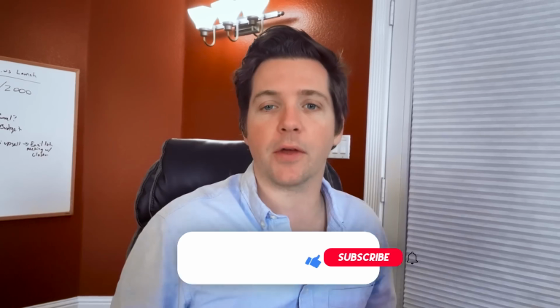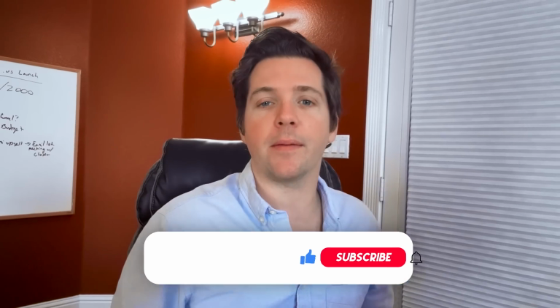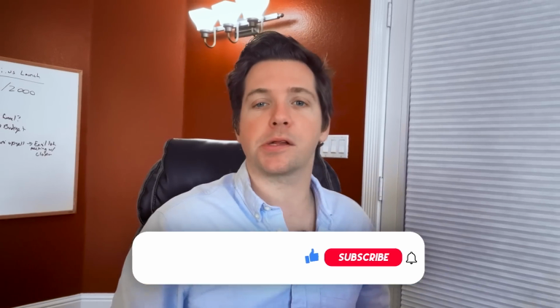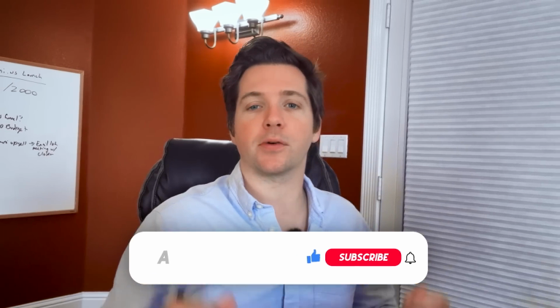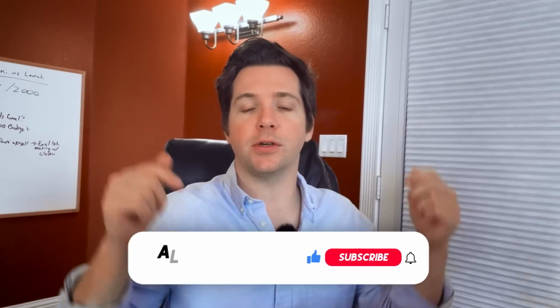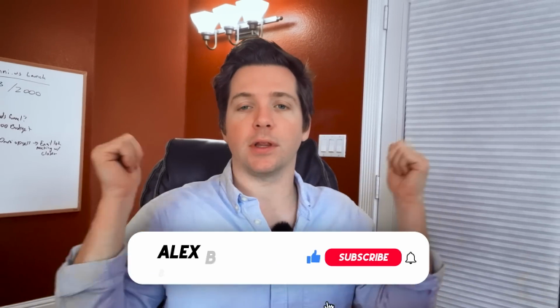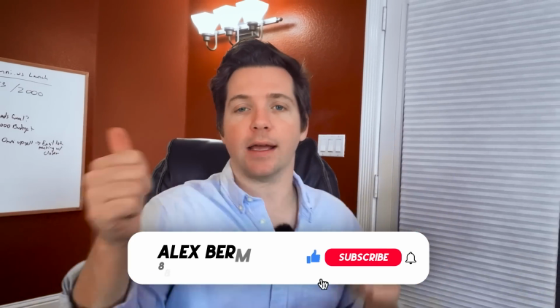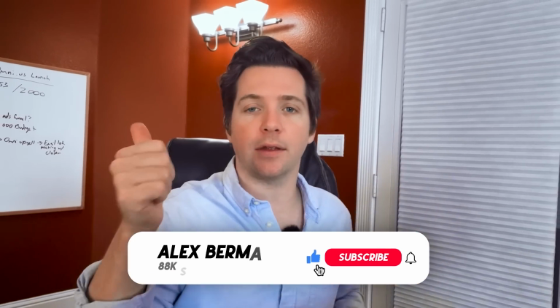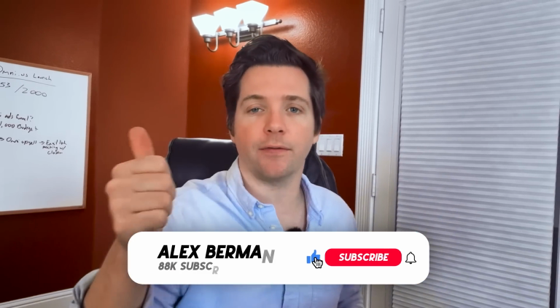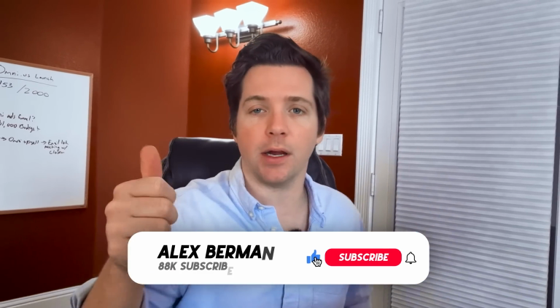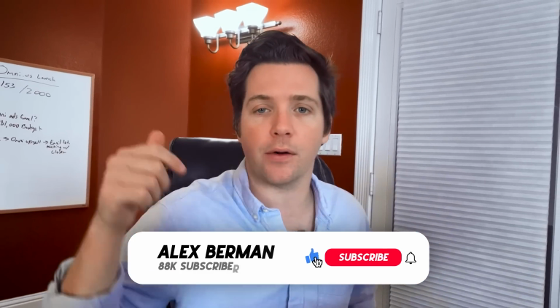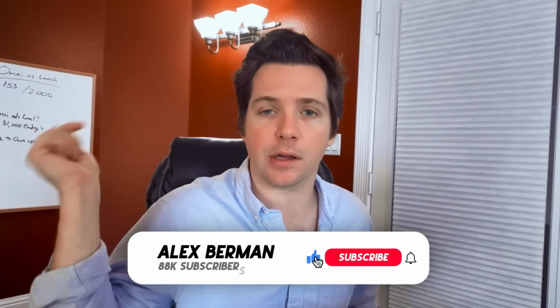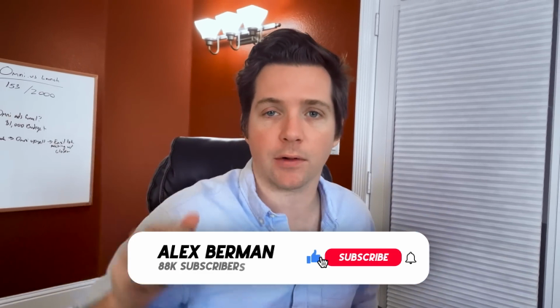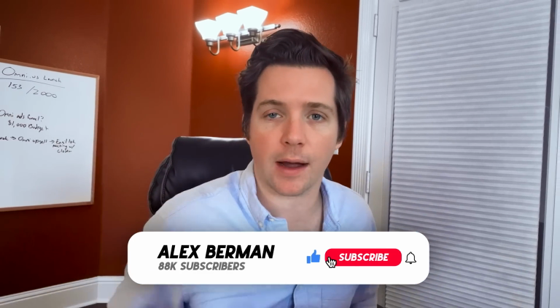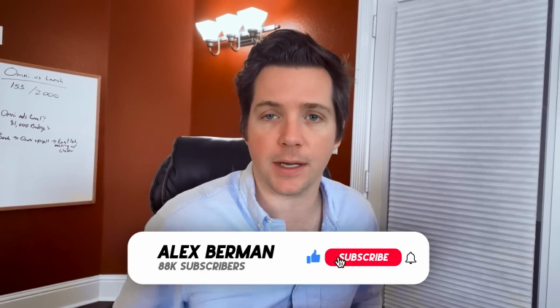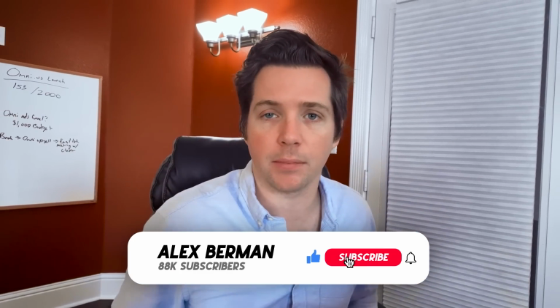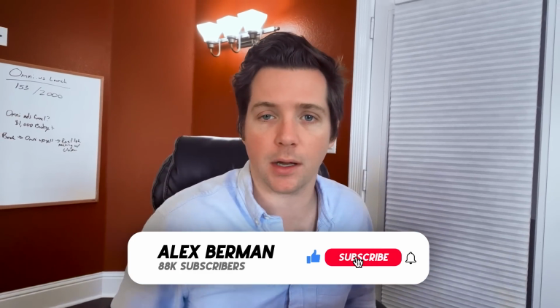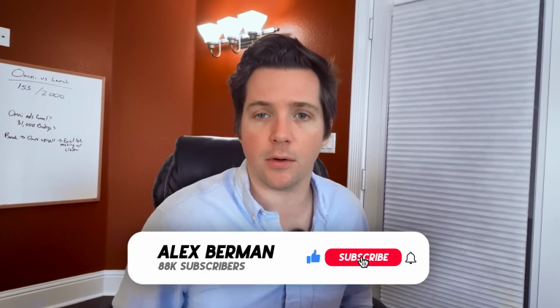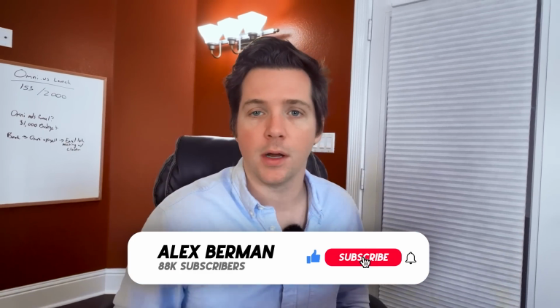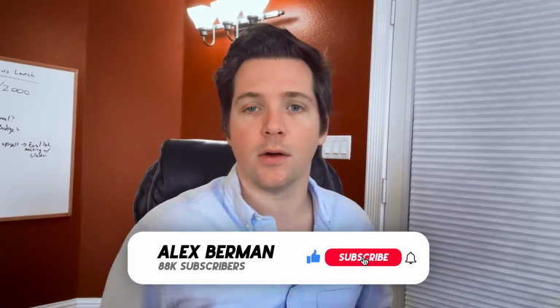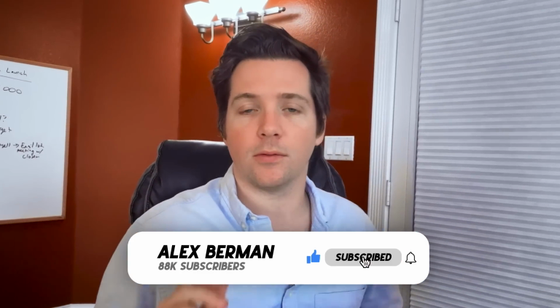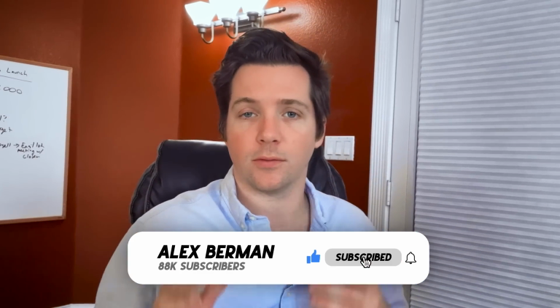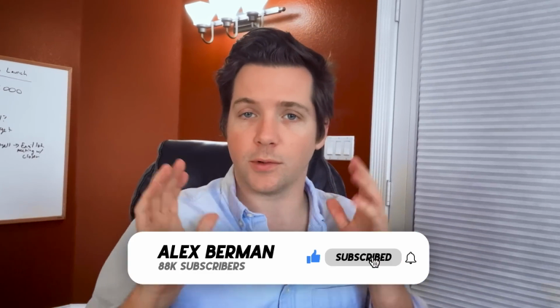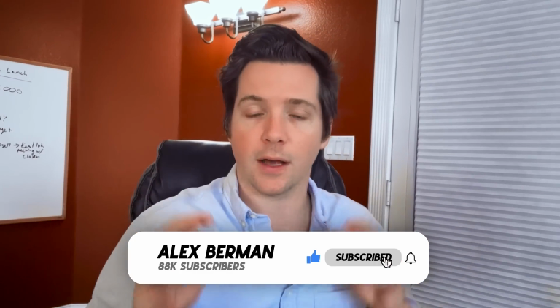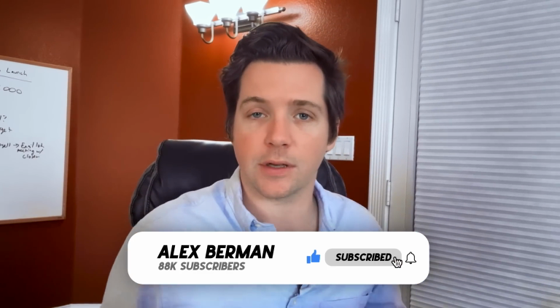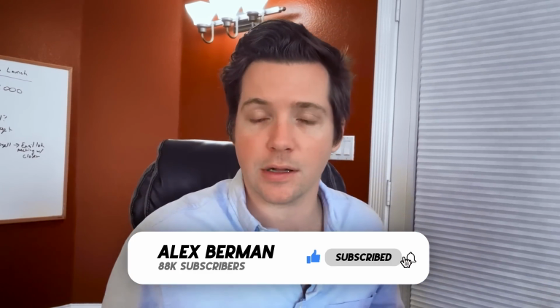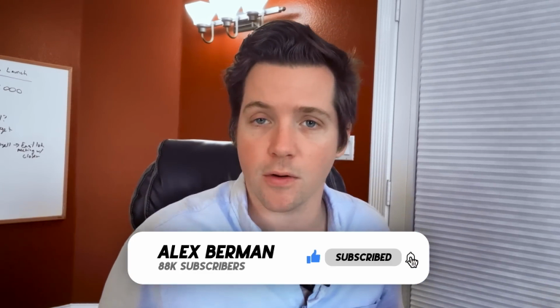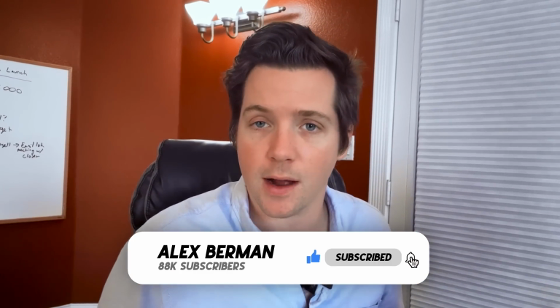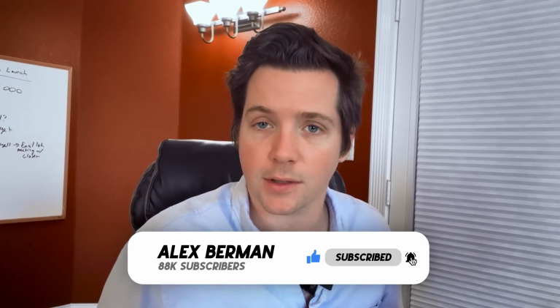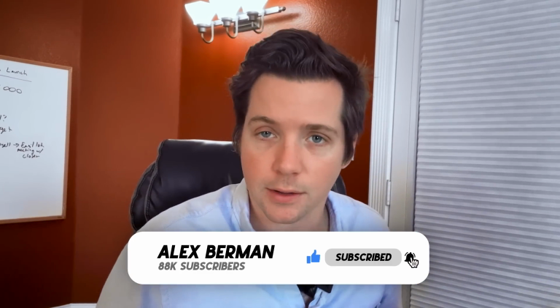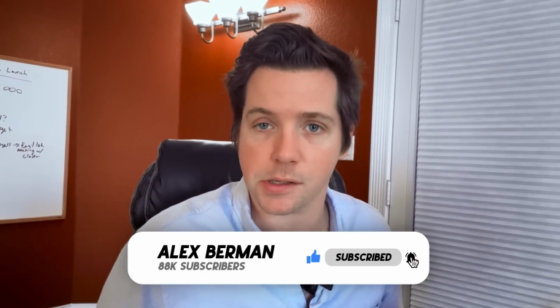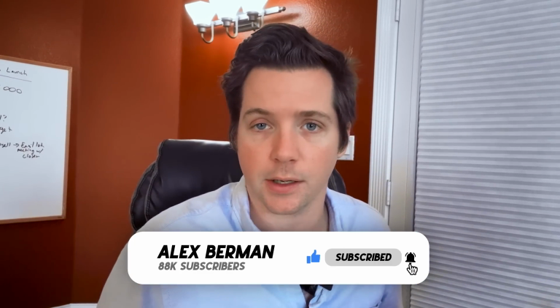By the way, make sure to like this video and subscribe down below — would love to see you around on this channel.